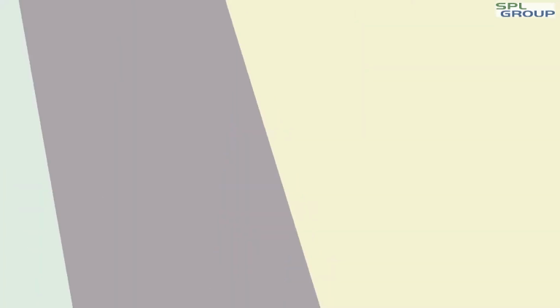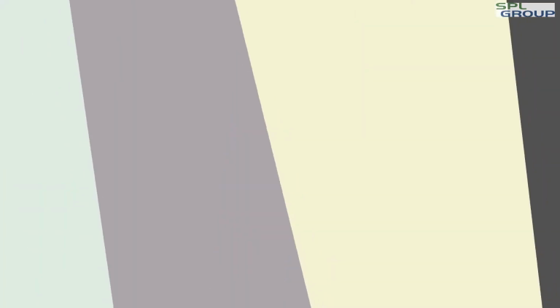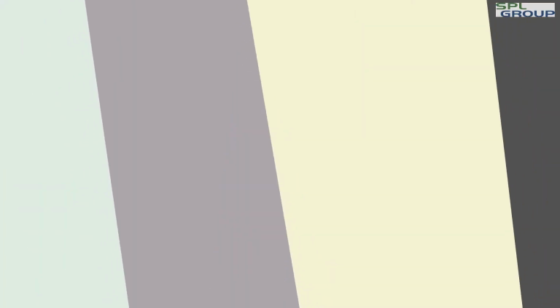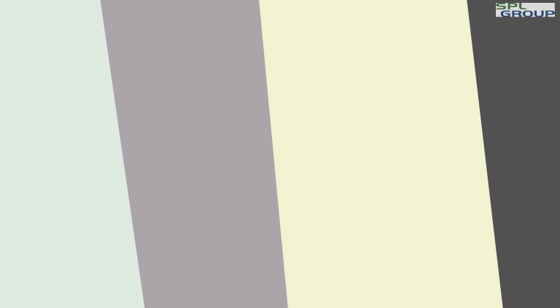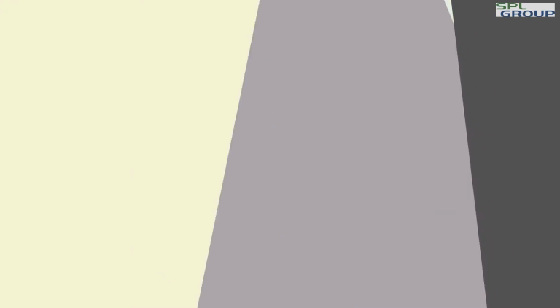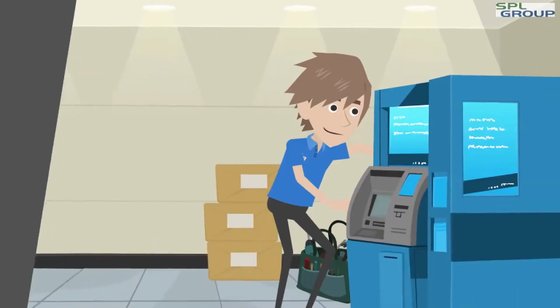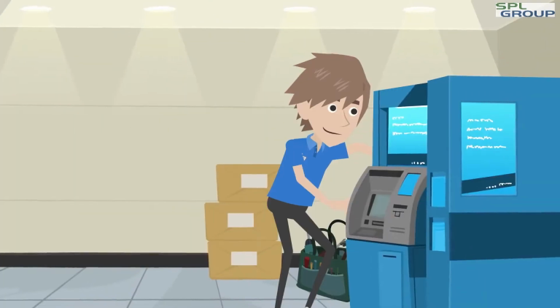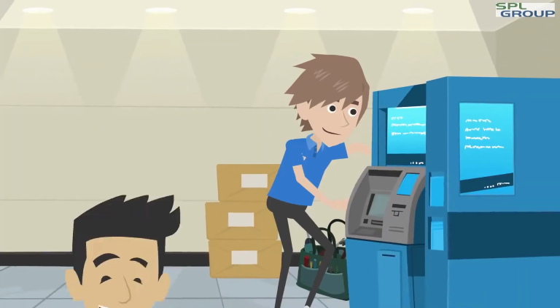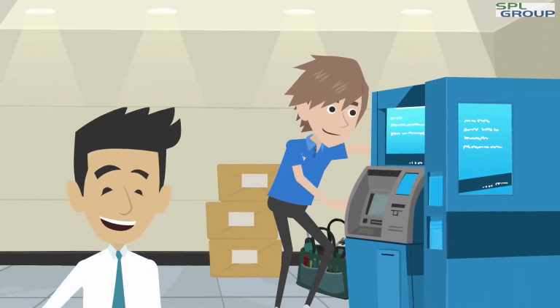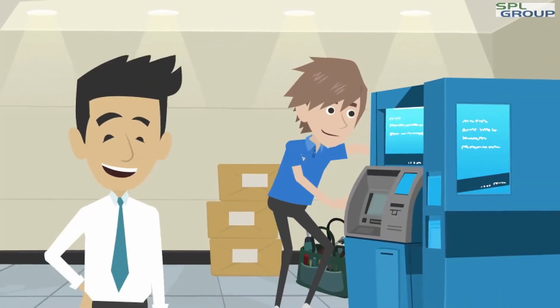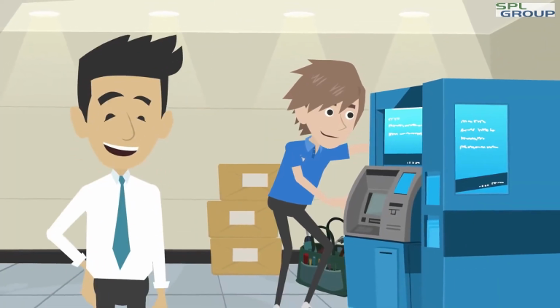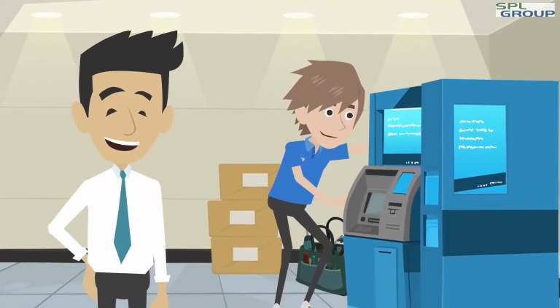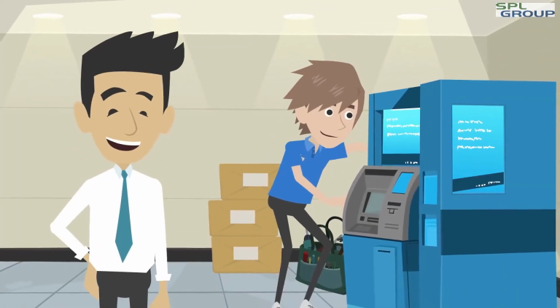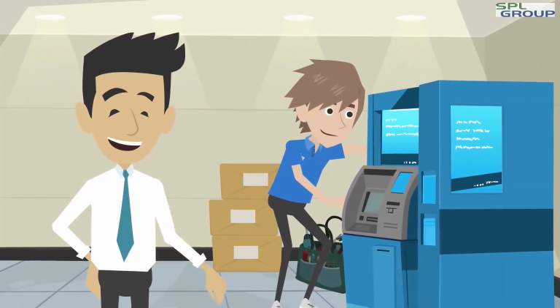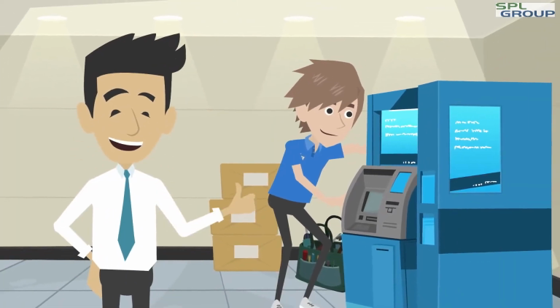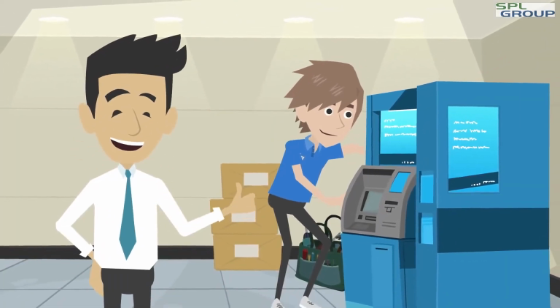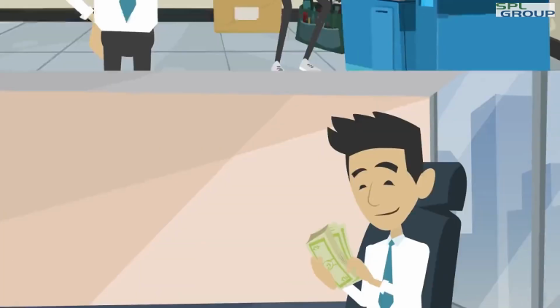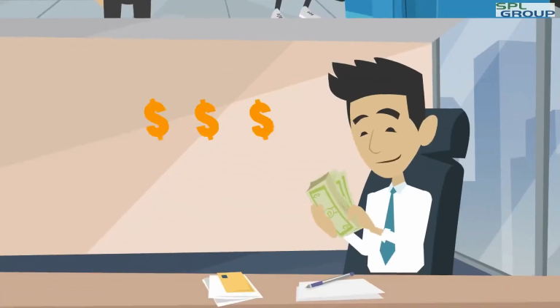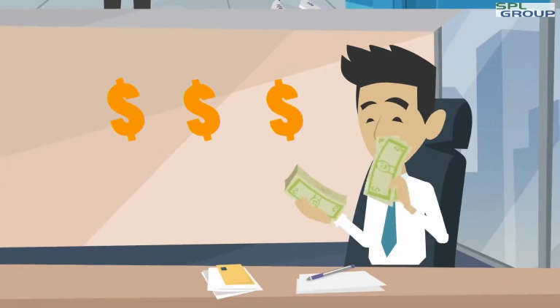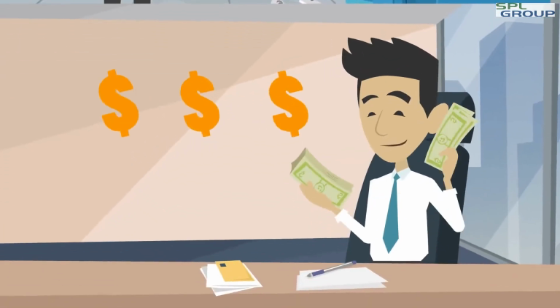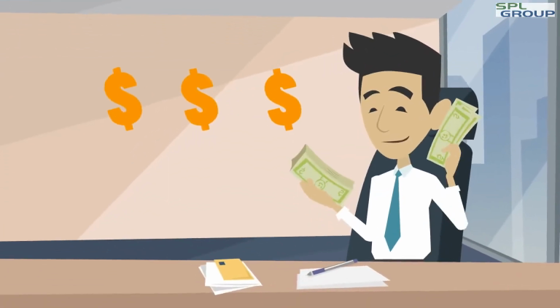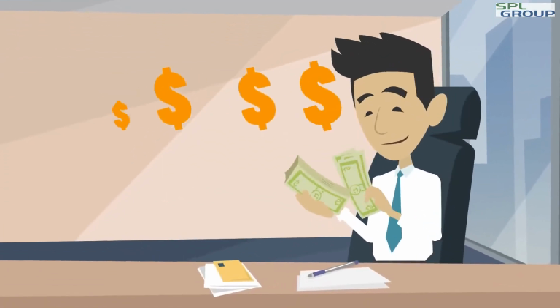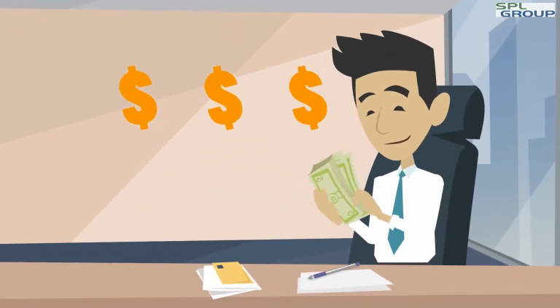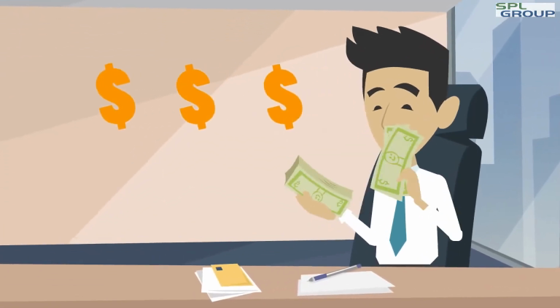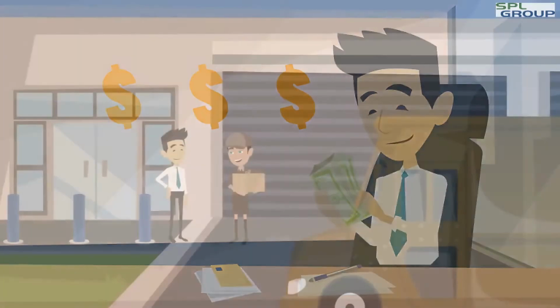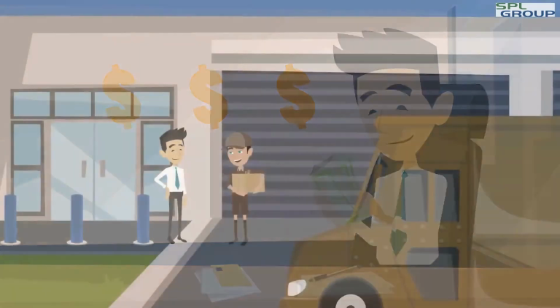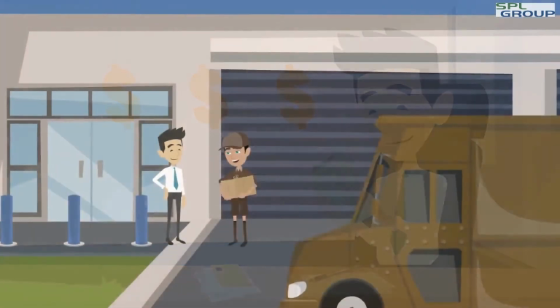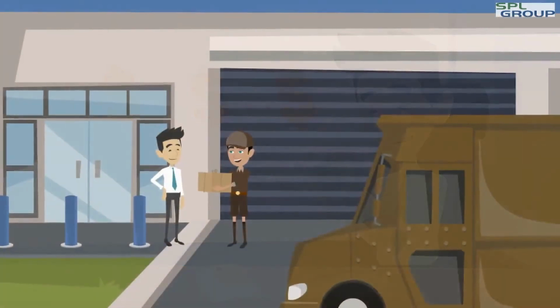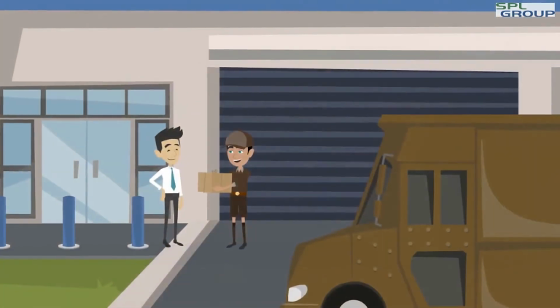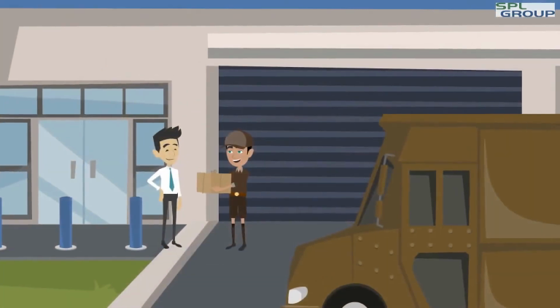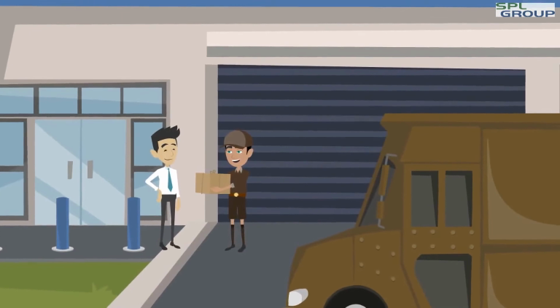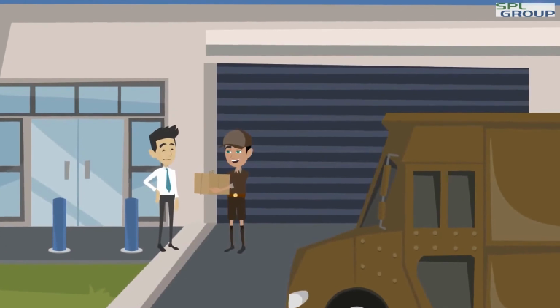Steve's company gets ATM parts when they need them, predictable part costs, and parts are shipped in advance.